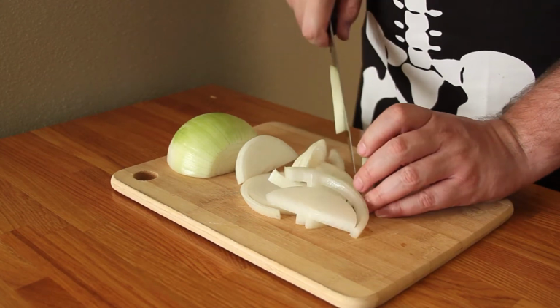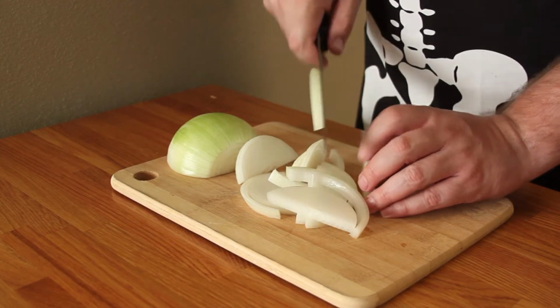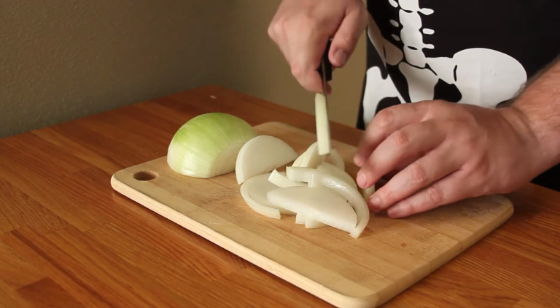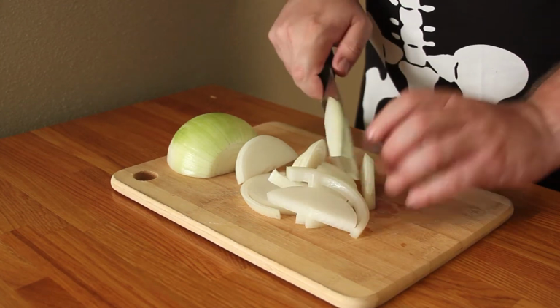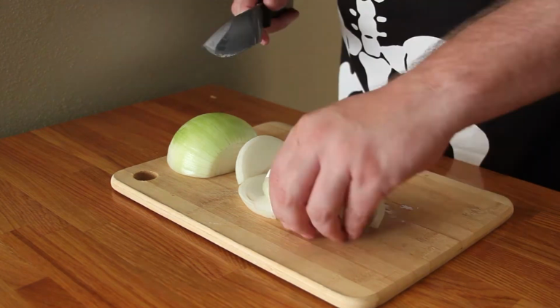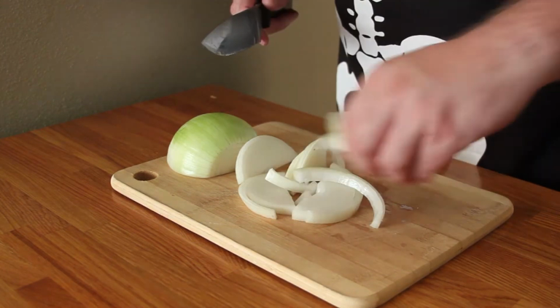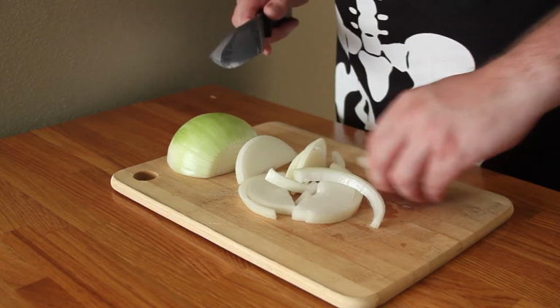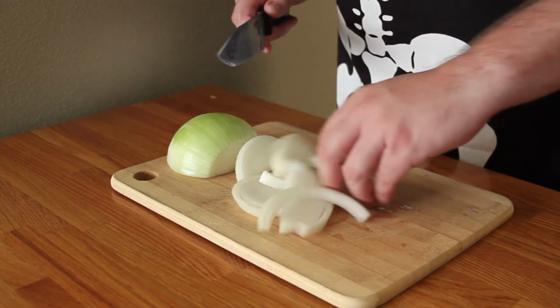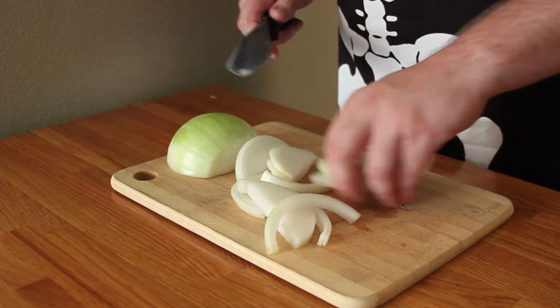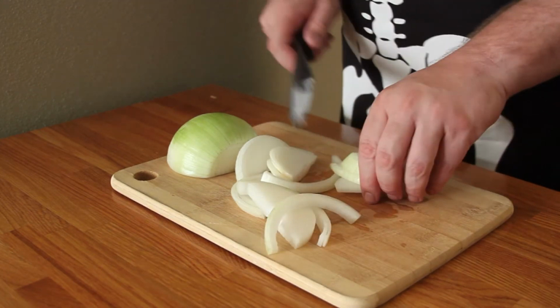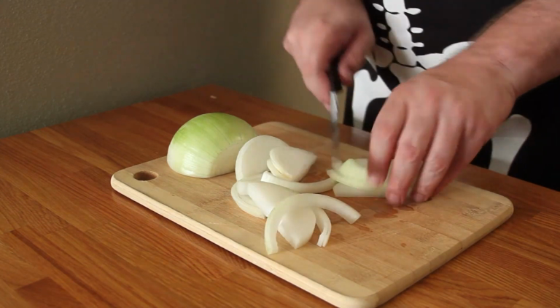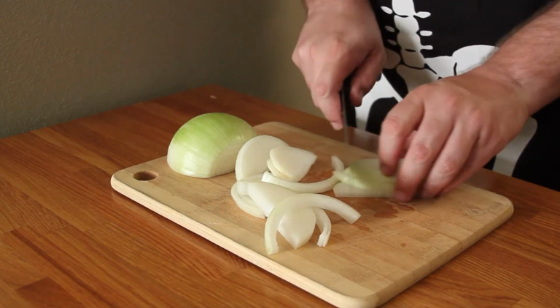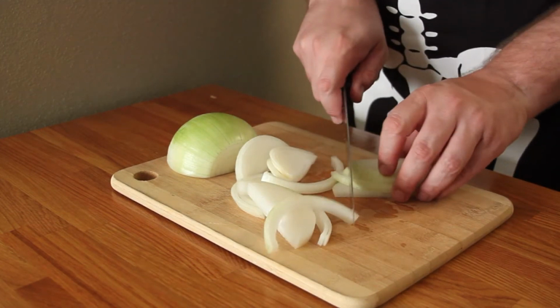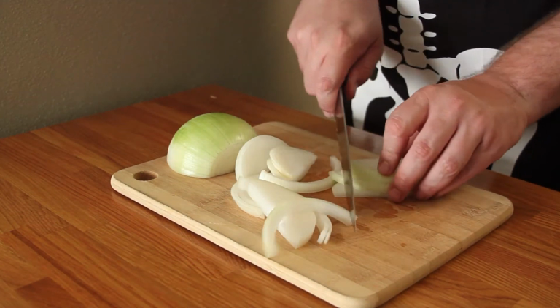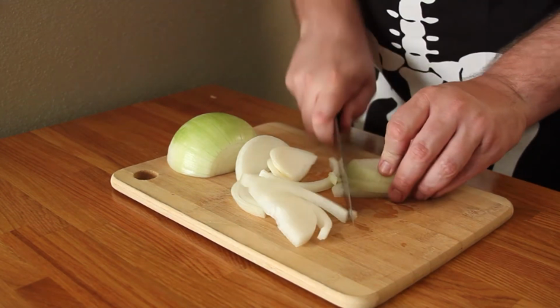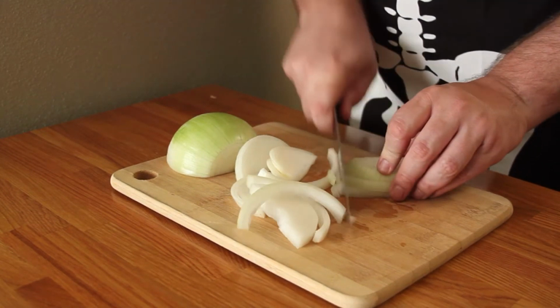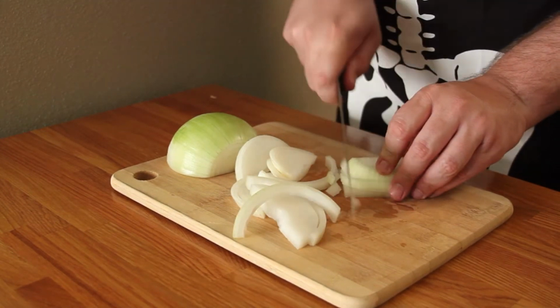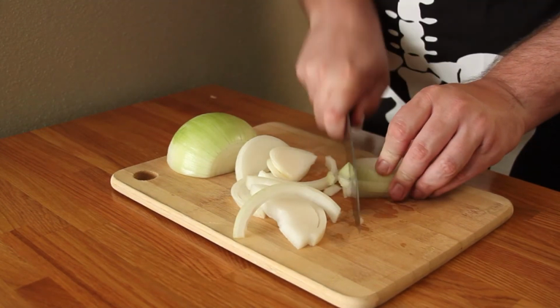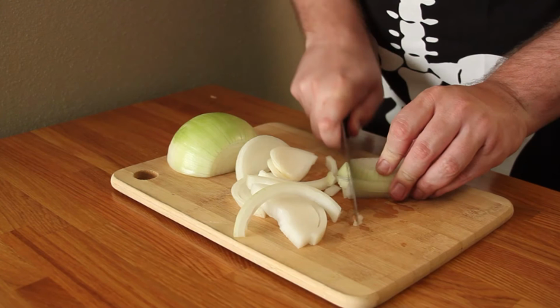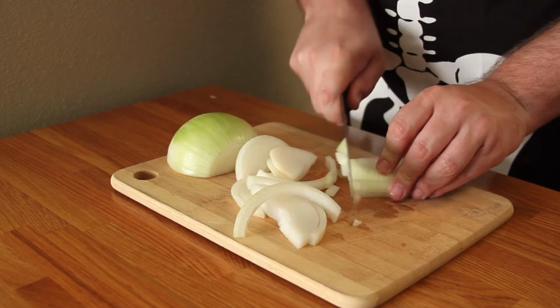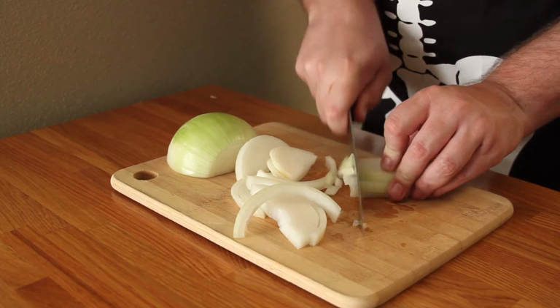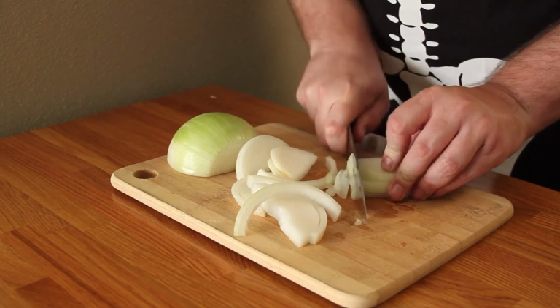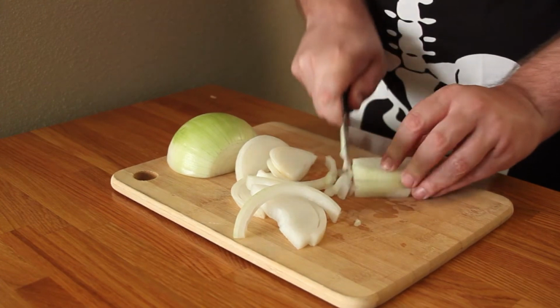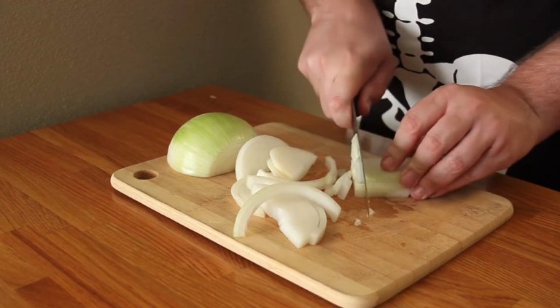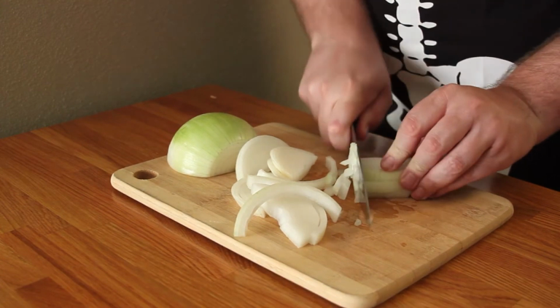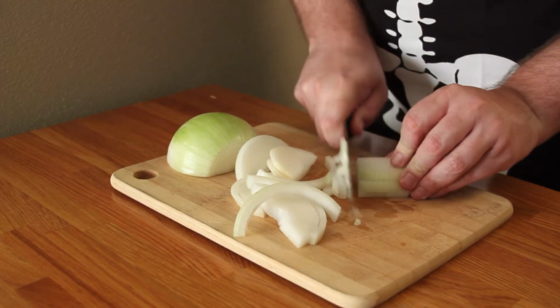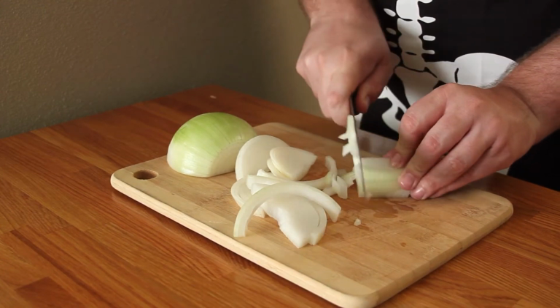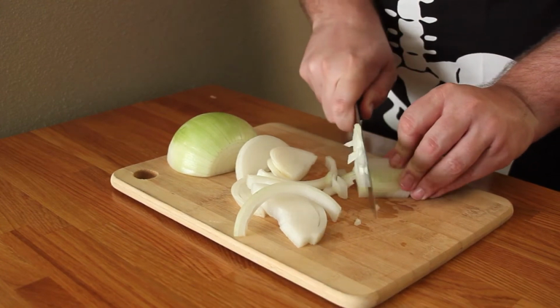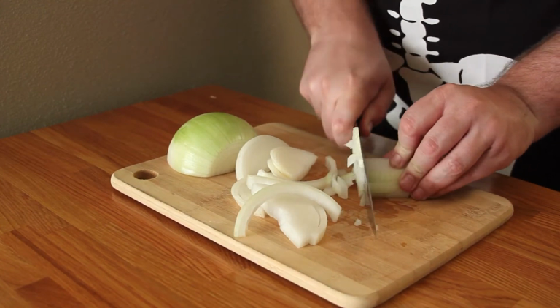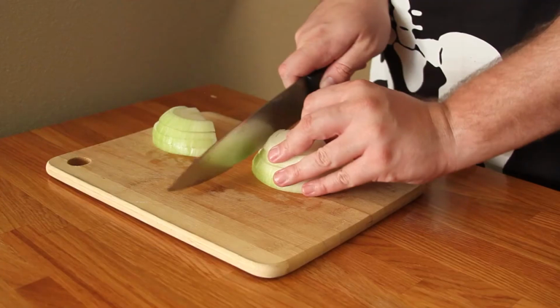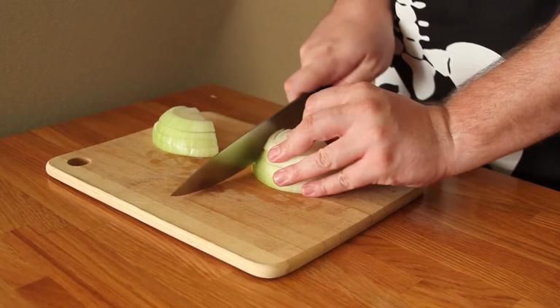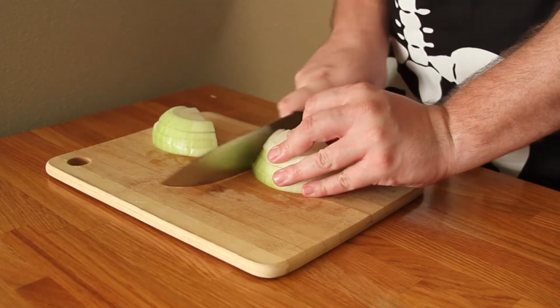Also, save 10 to 15 pieces of the diced onion because you're going to do something fun and spooky with them a little bit later.